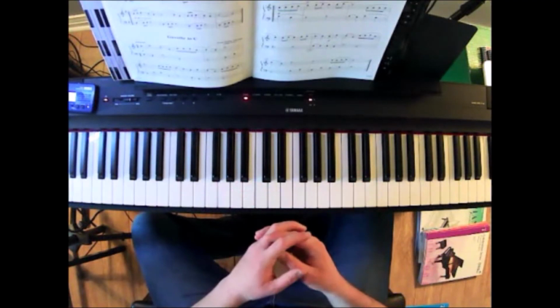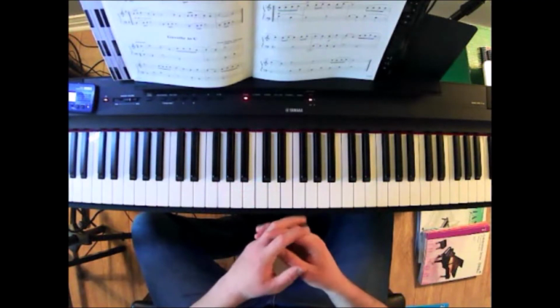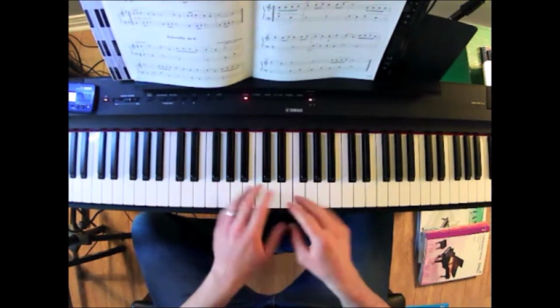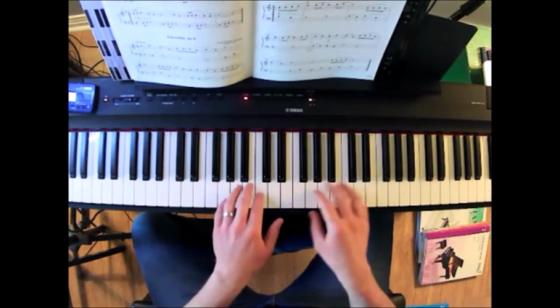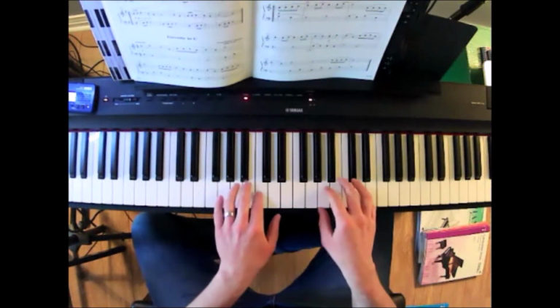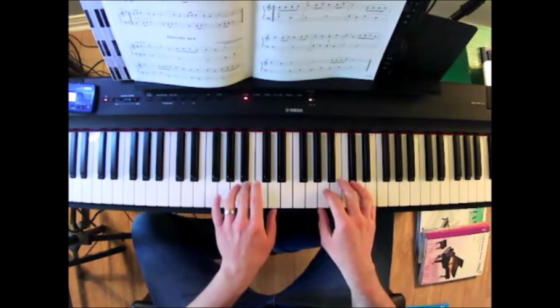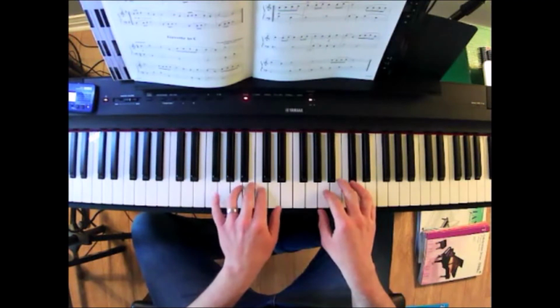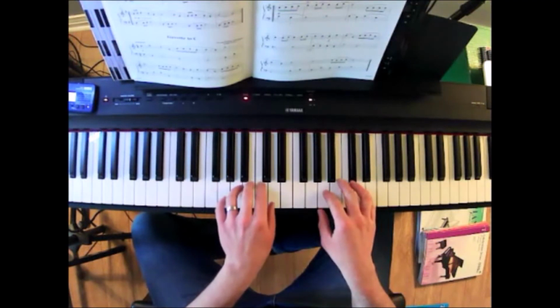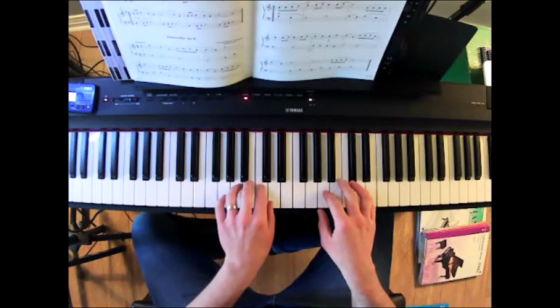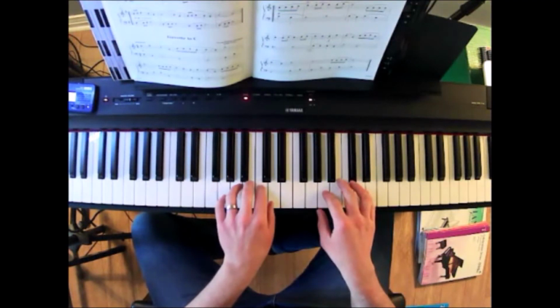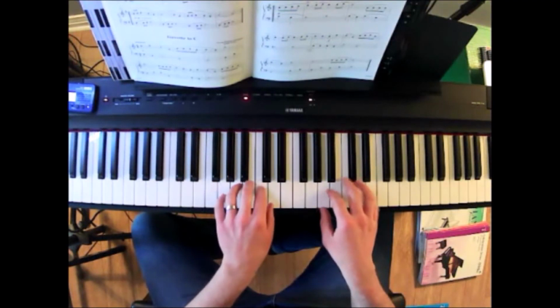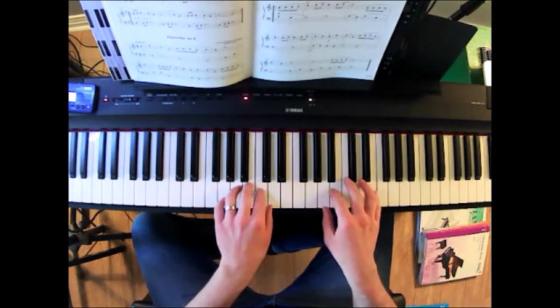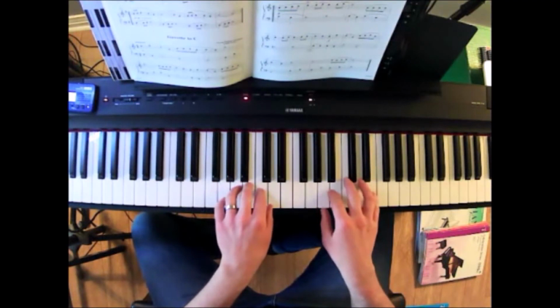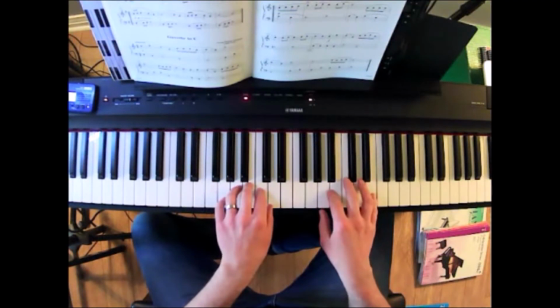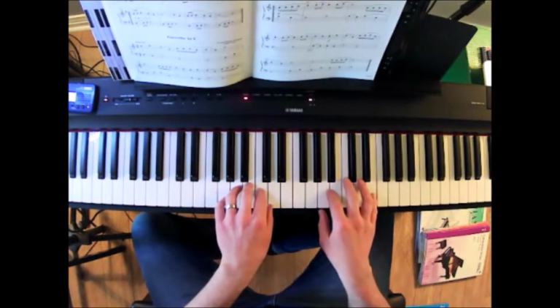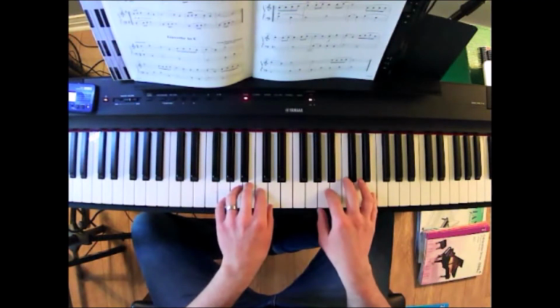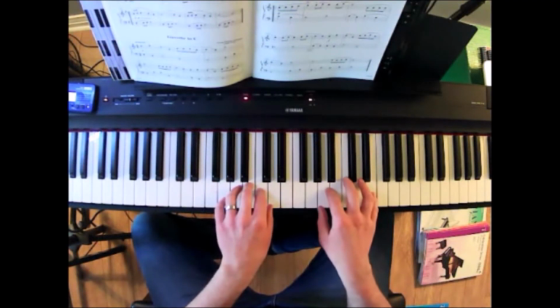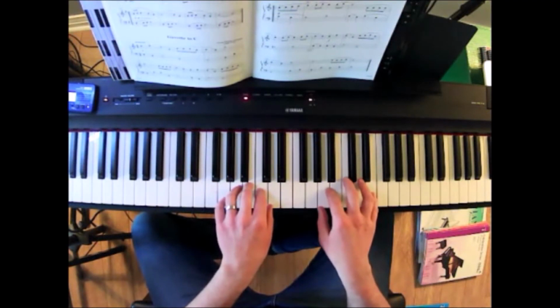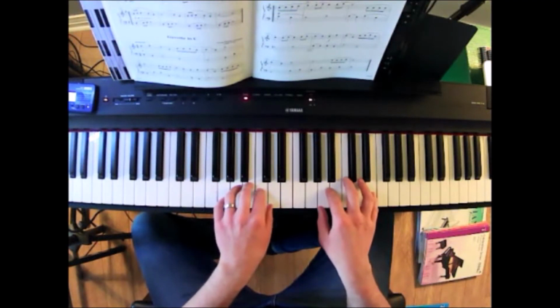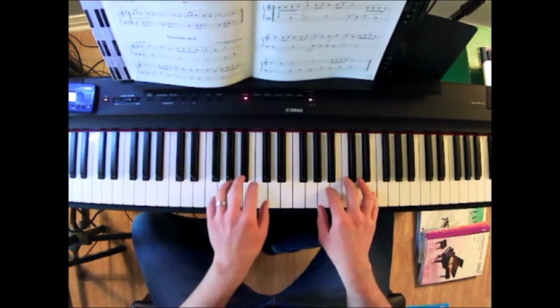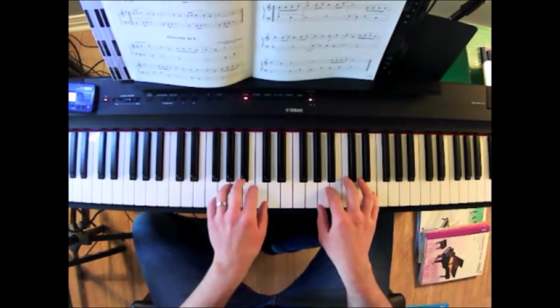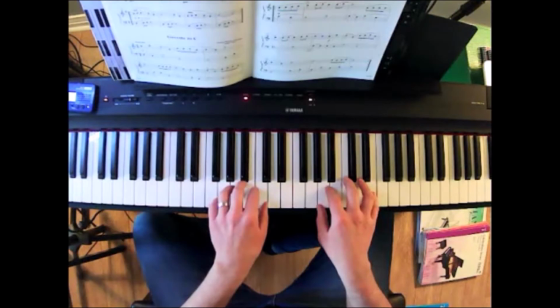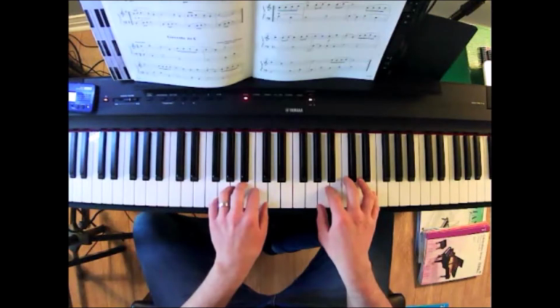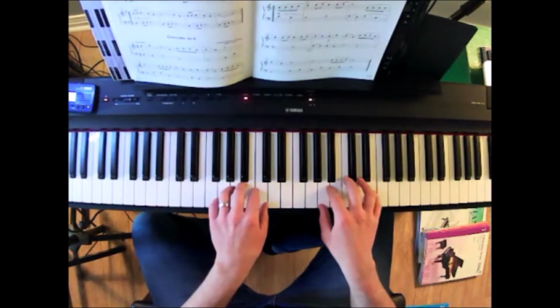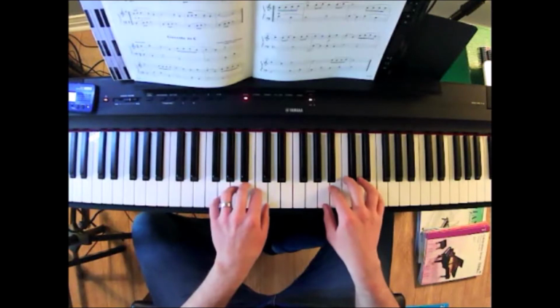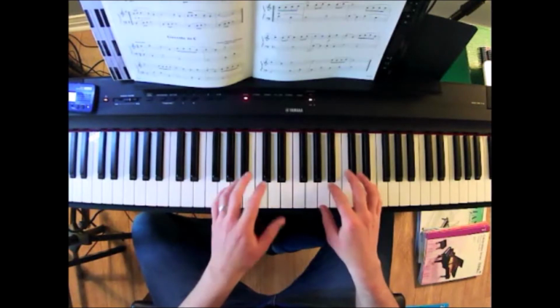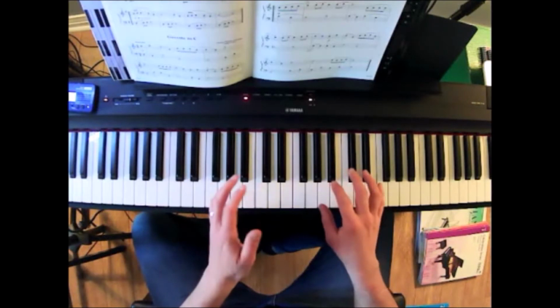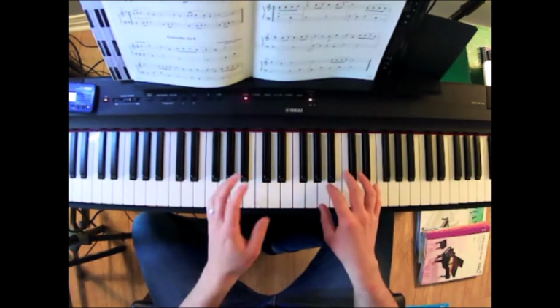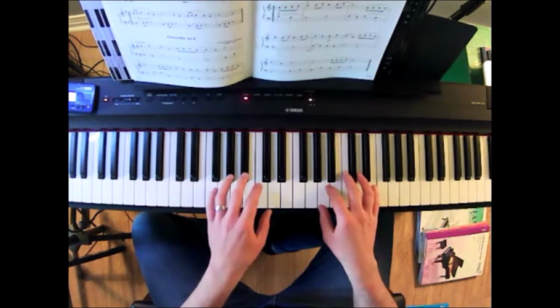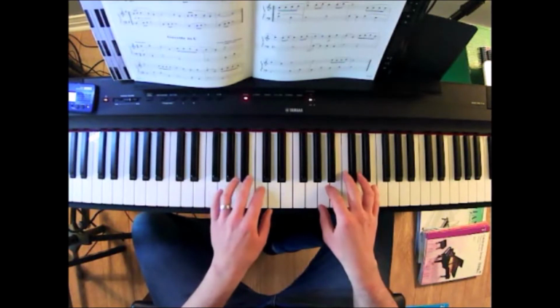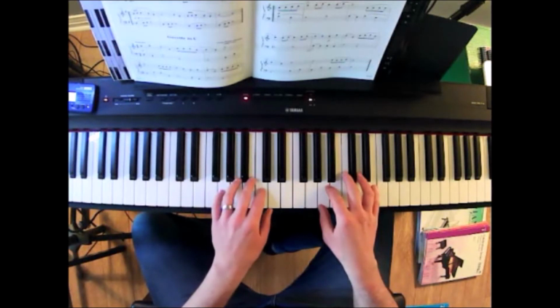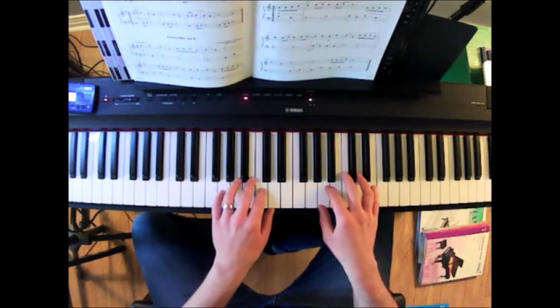And the left hand is balanced slightly quieter than the right hand melody. So that's a good skill too.